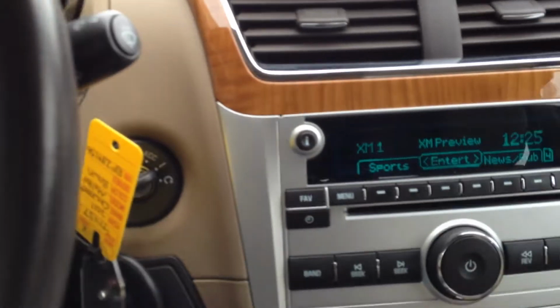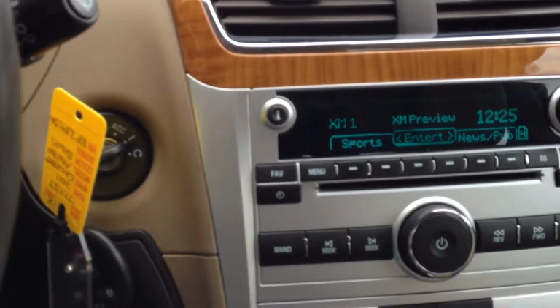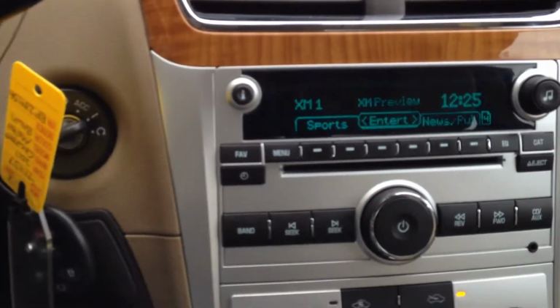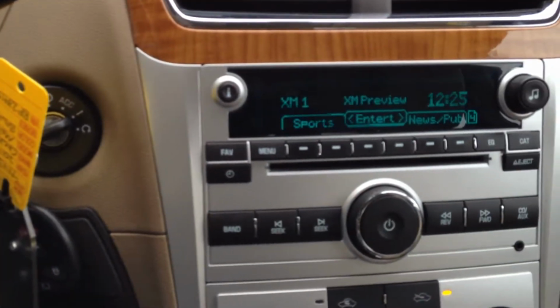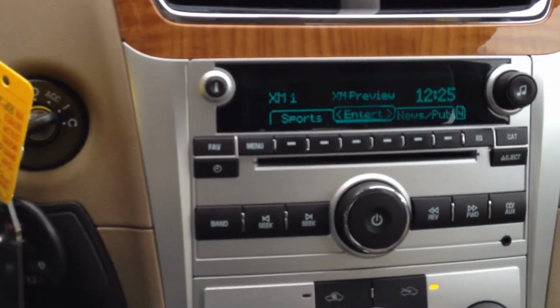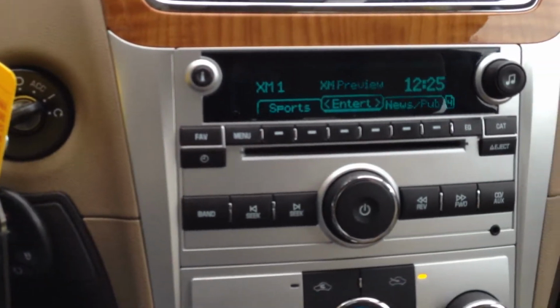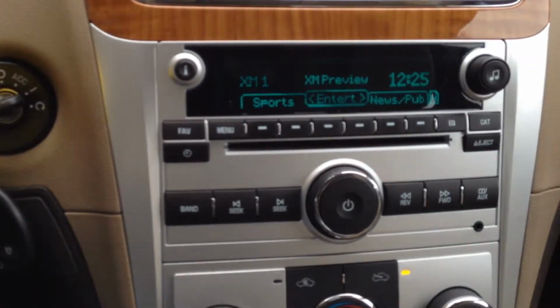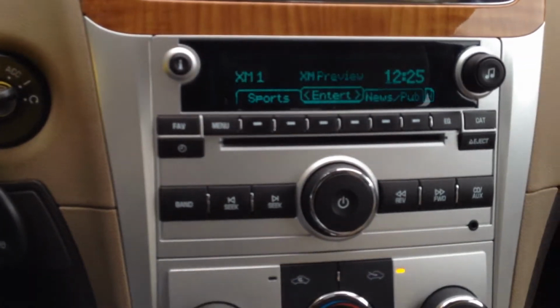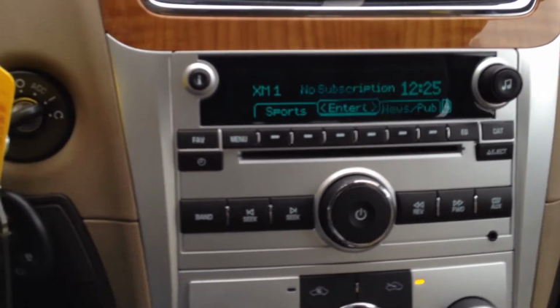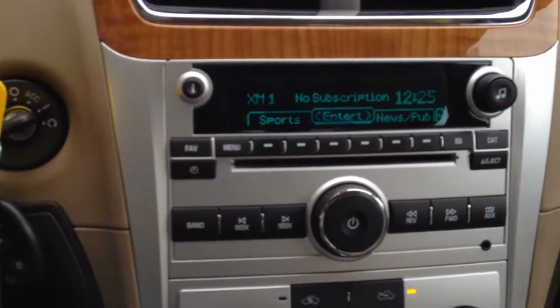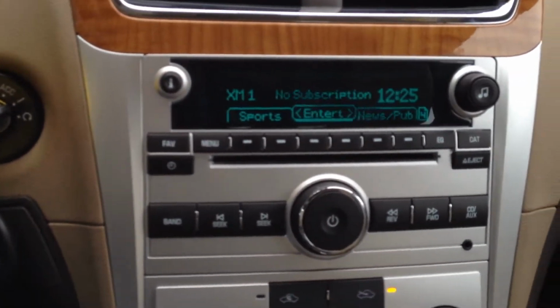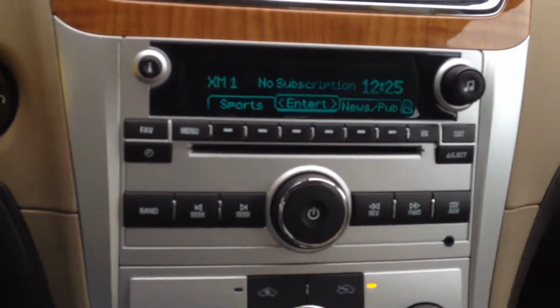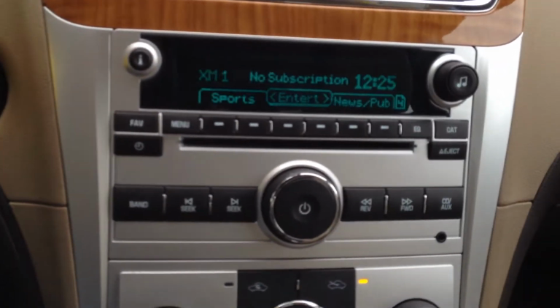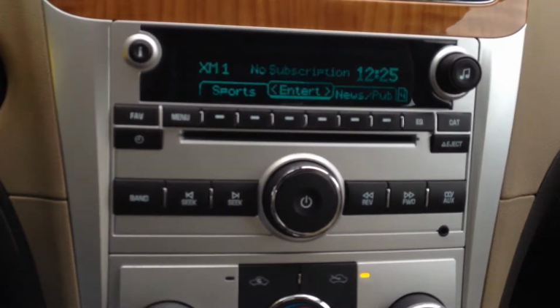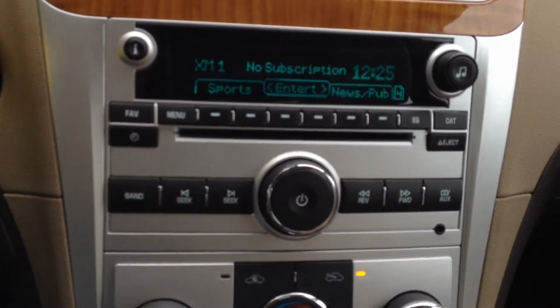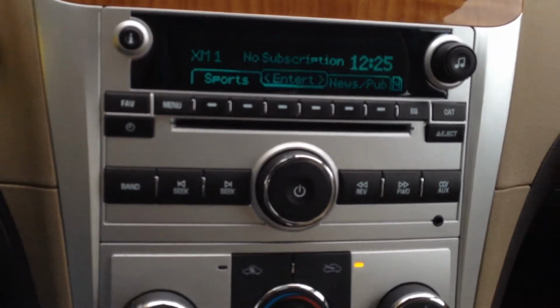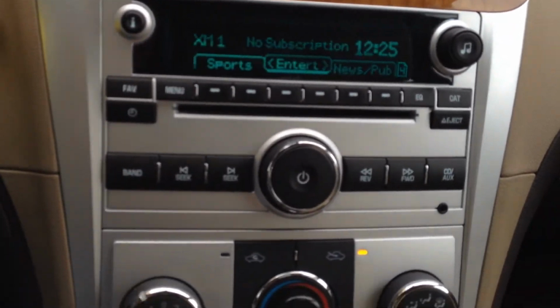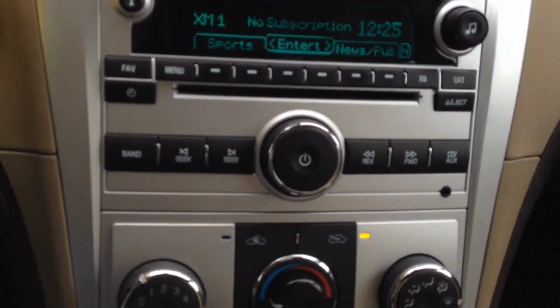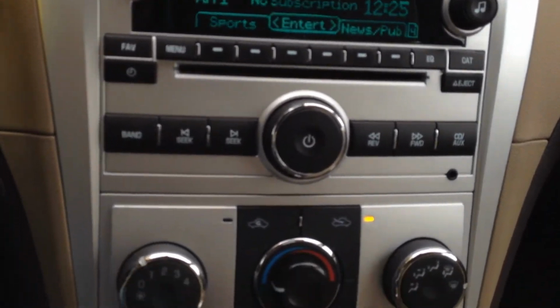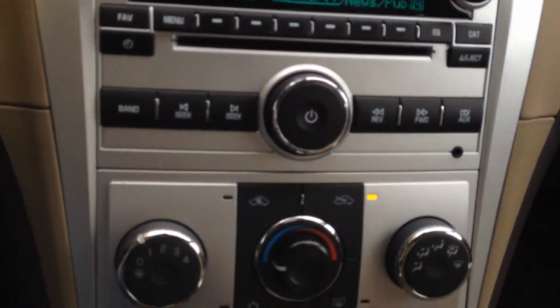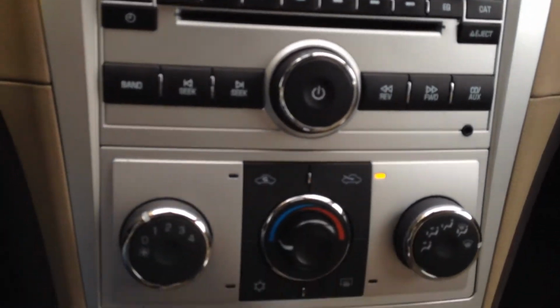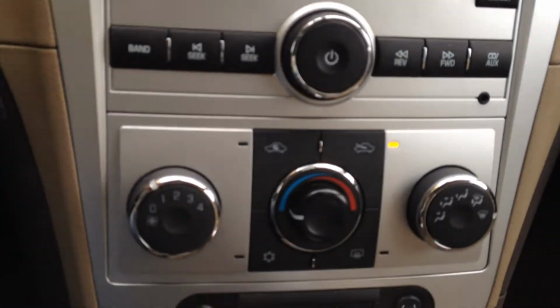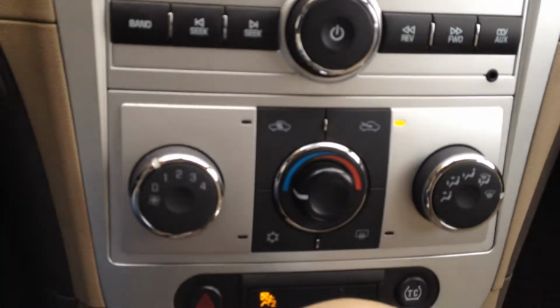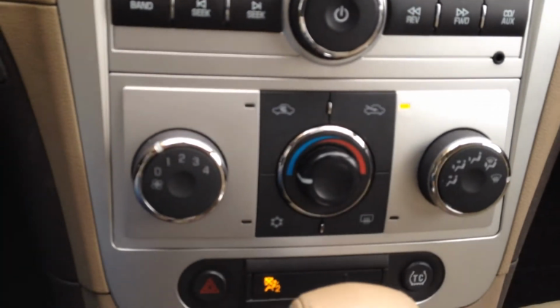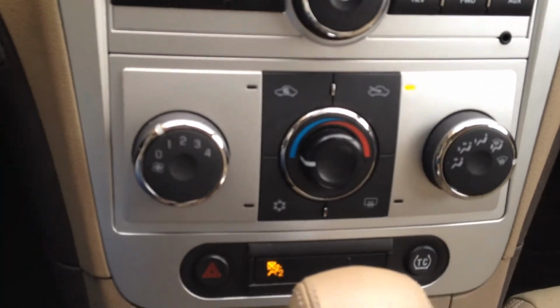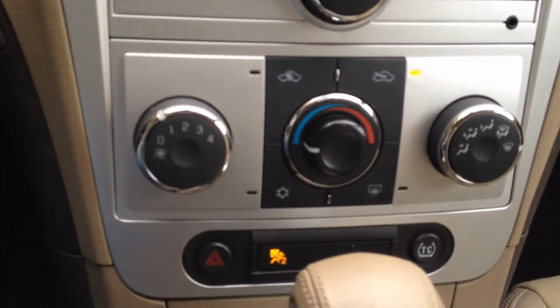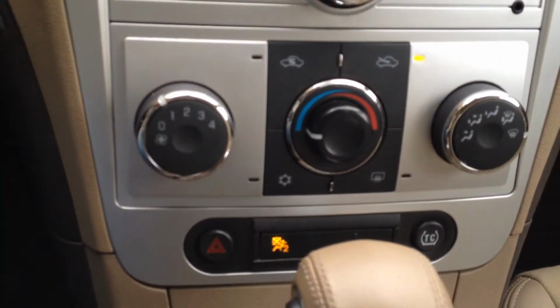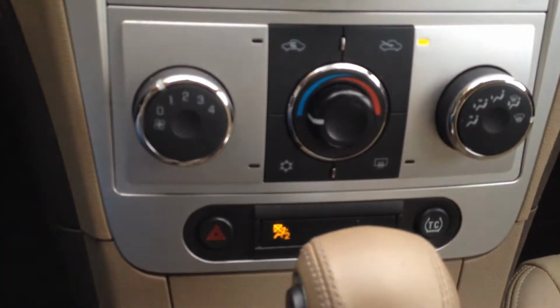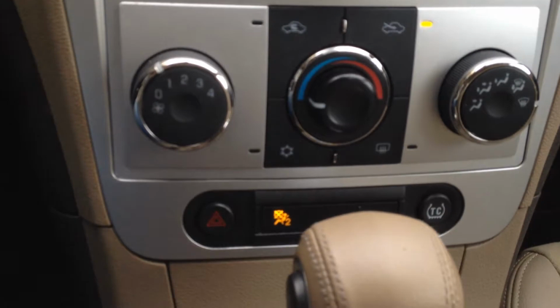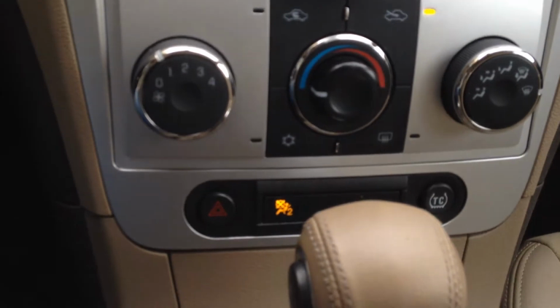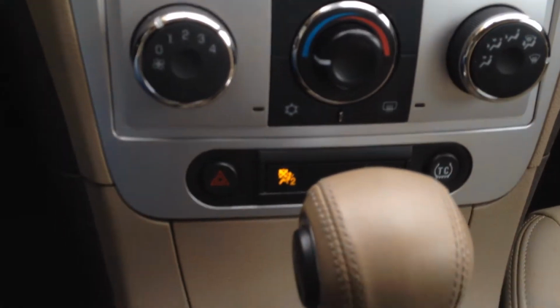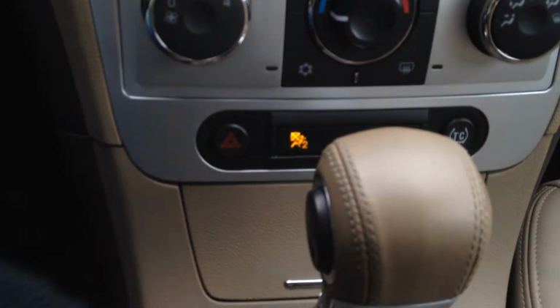AM, FM, CD, Sirius XM as well as AUX. Climate control options.